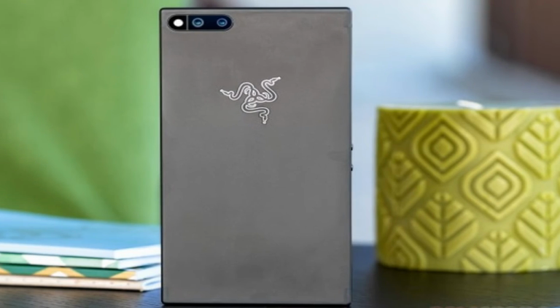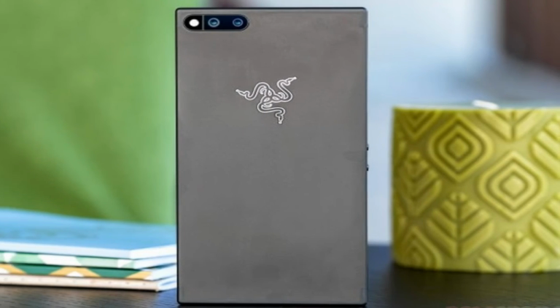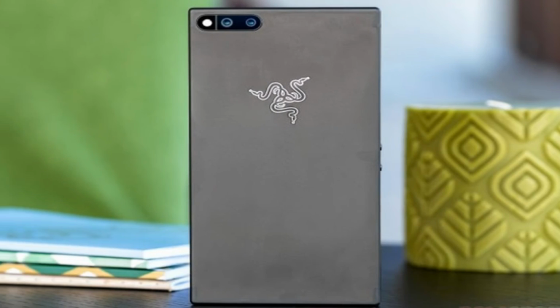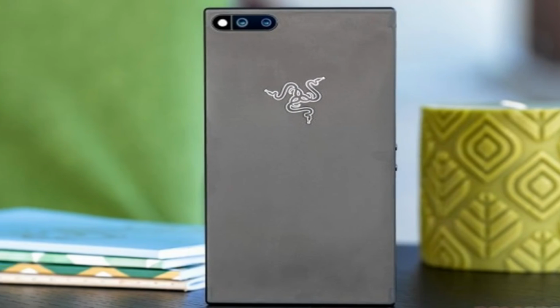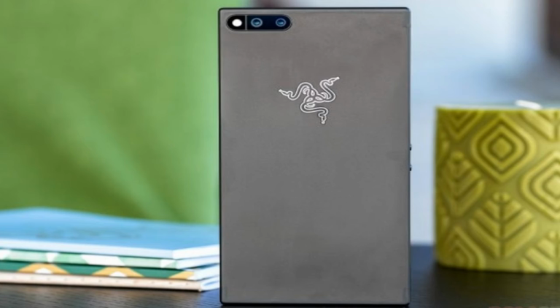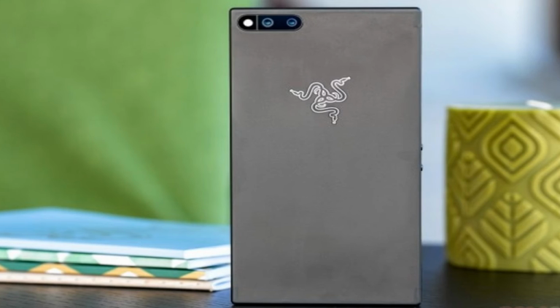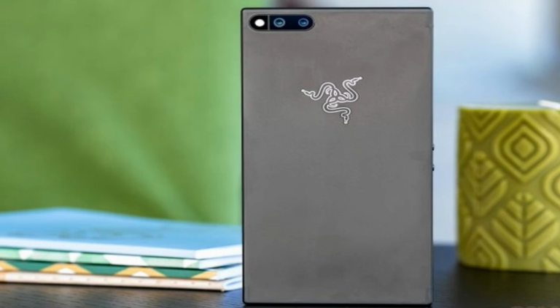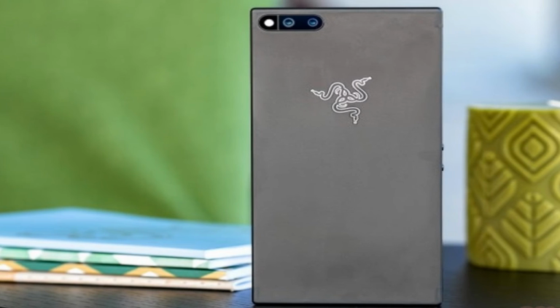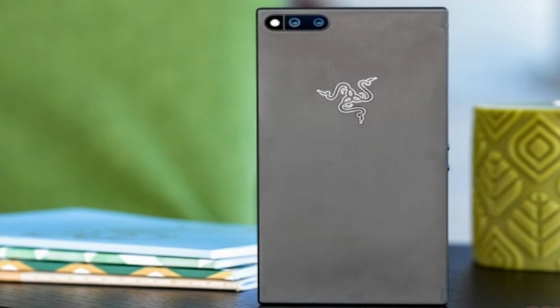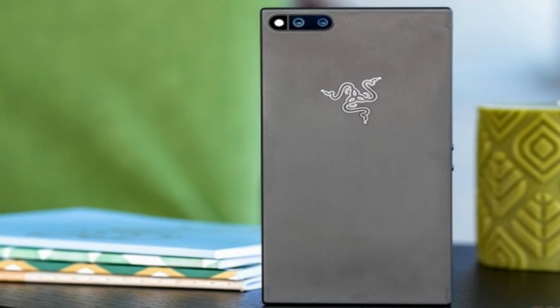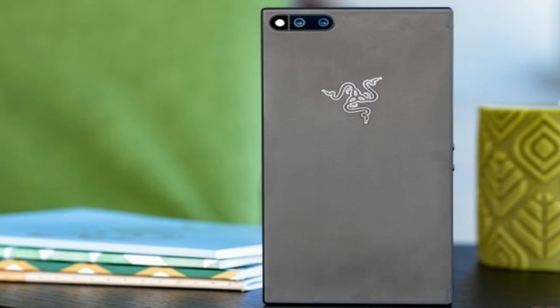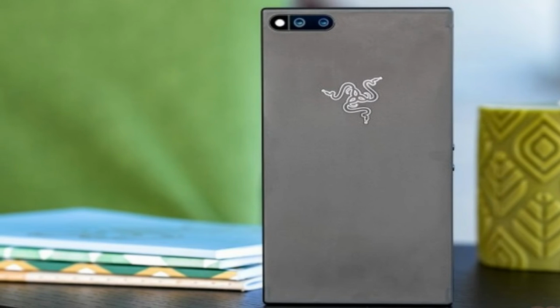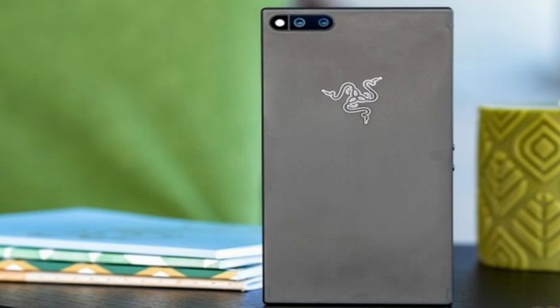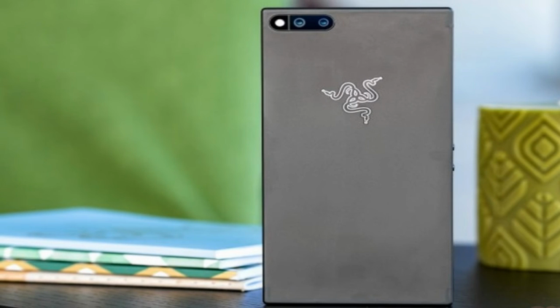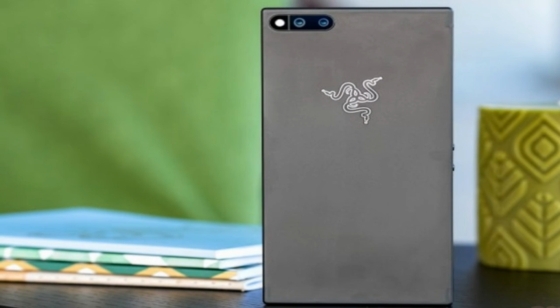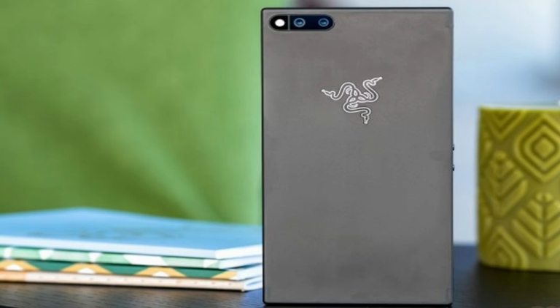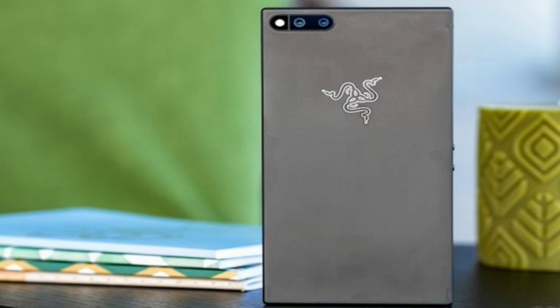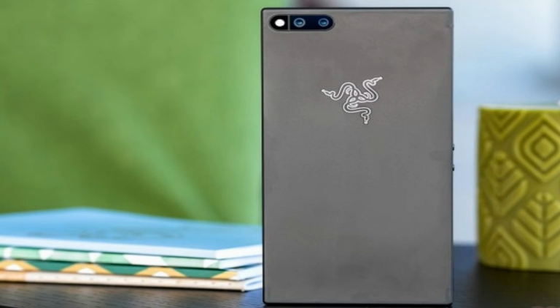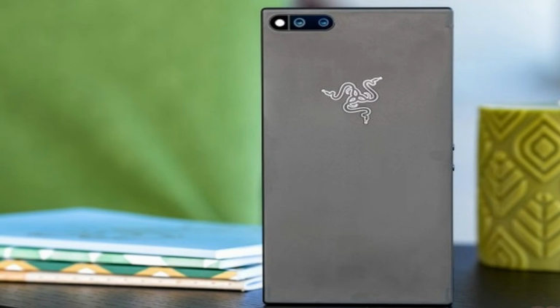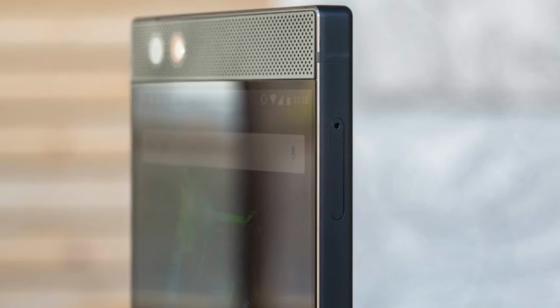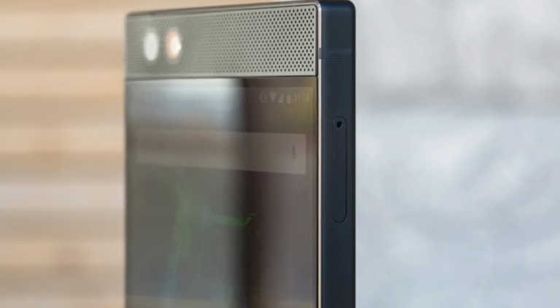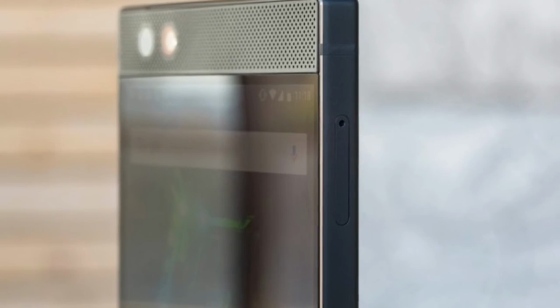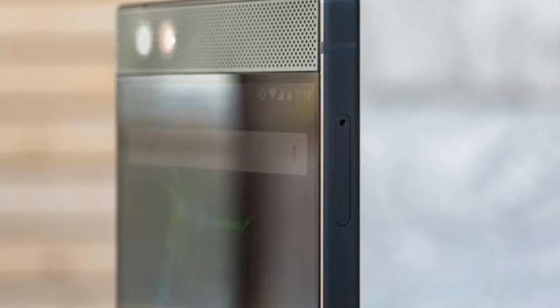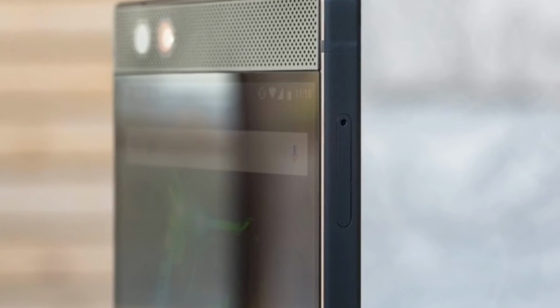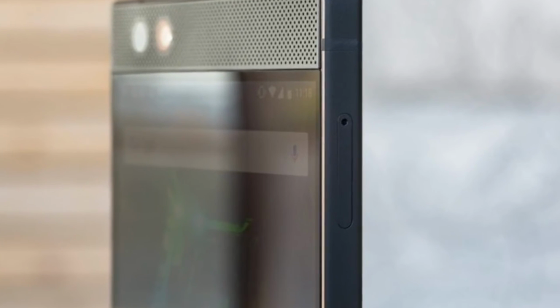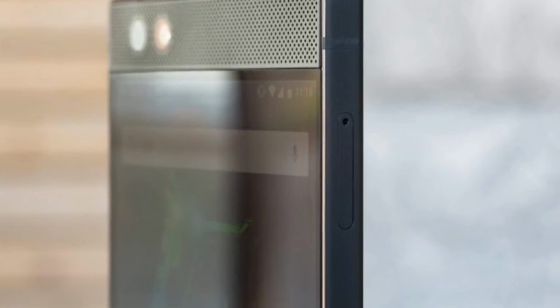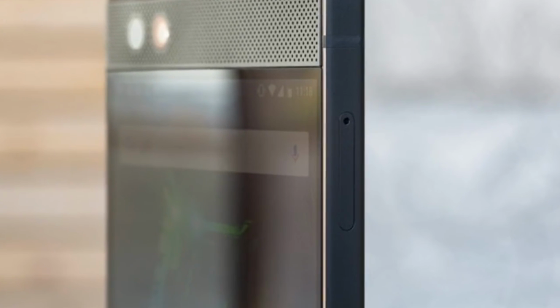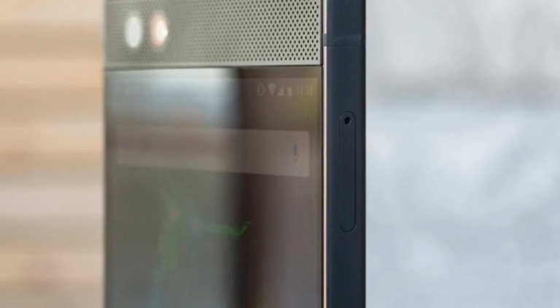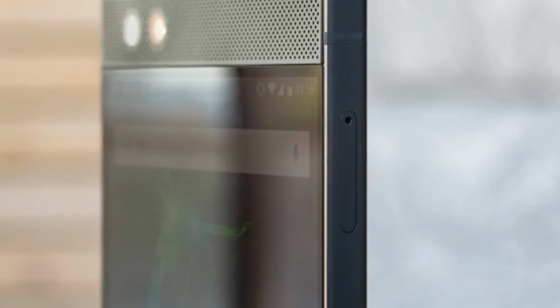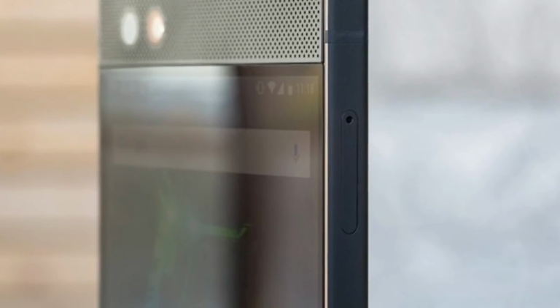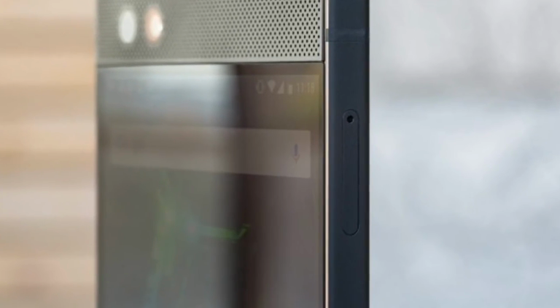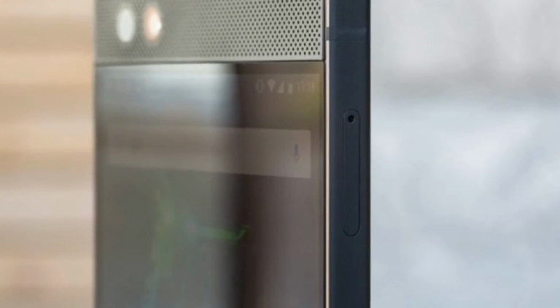In the meantime, you can share your thoughts on gaming phones, or whether the usual flagship does the job well enough.